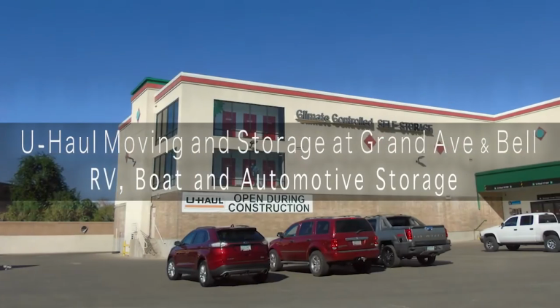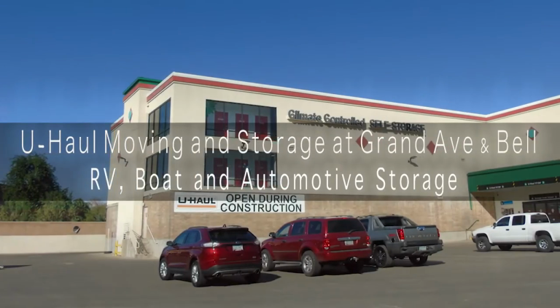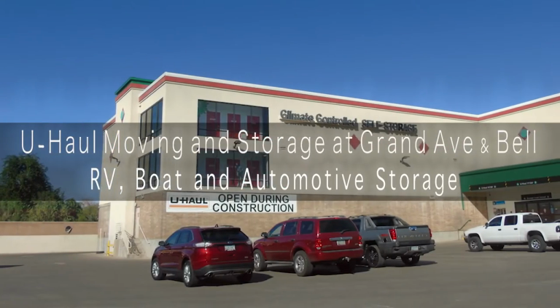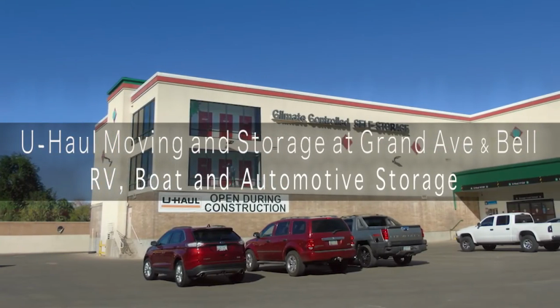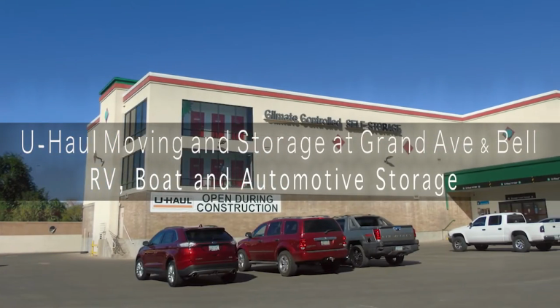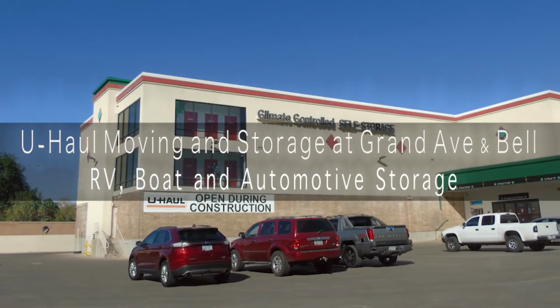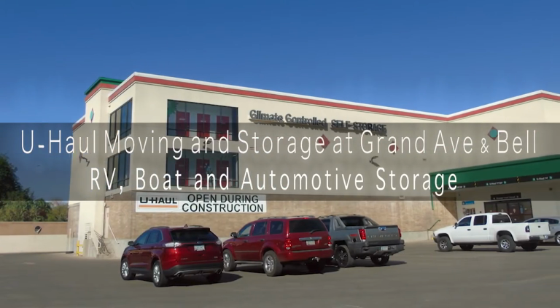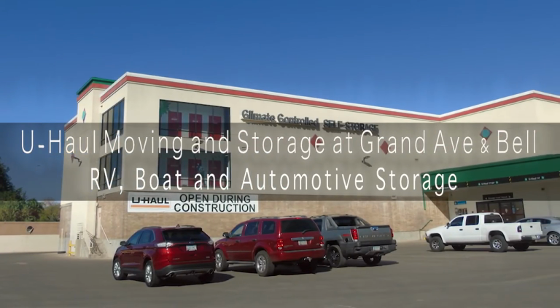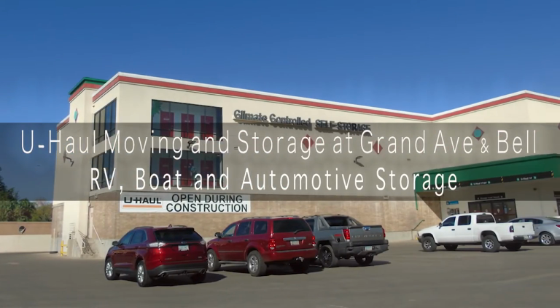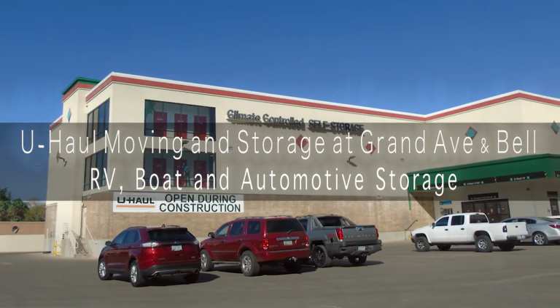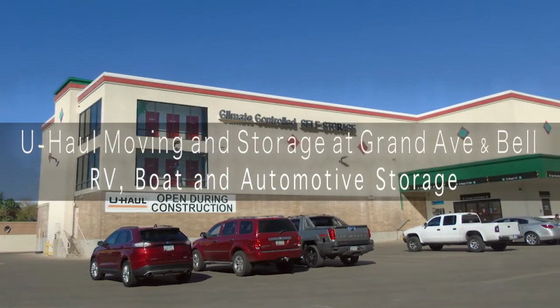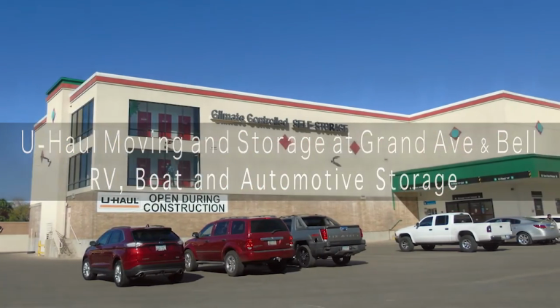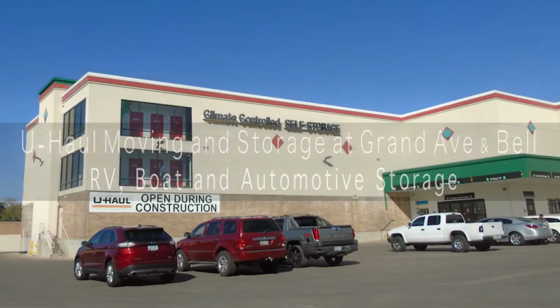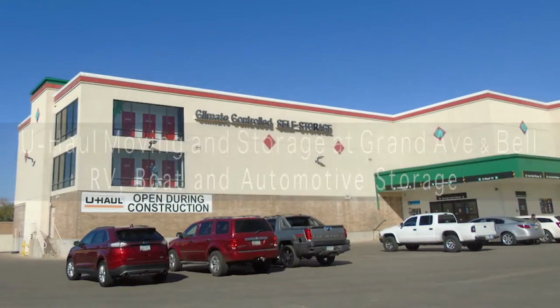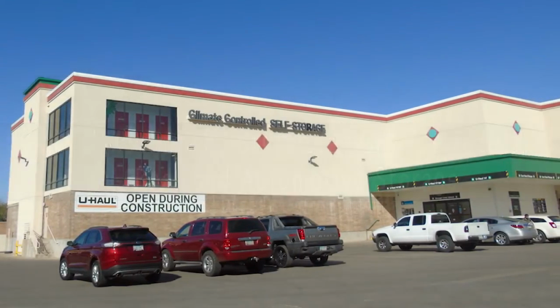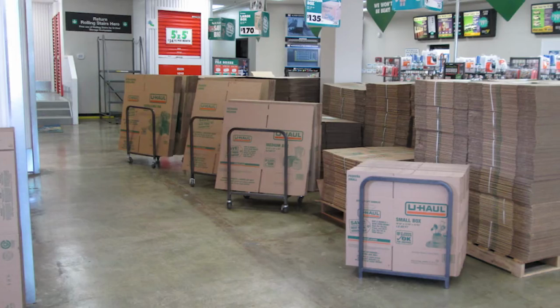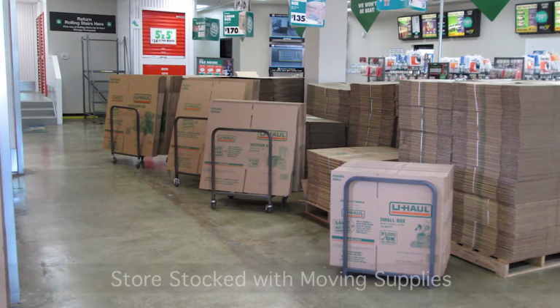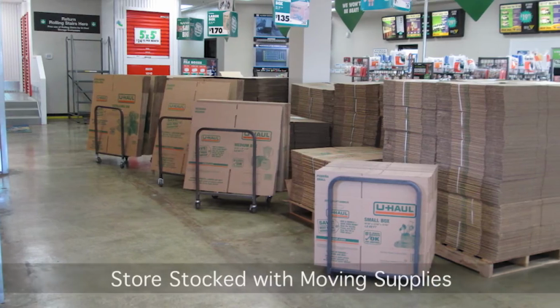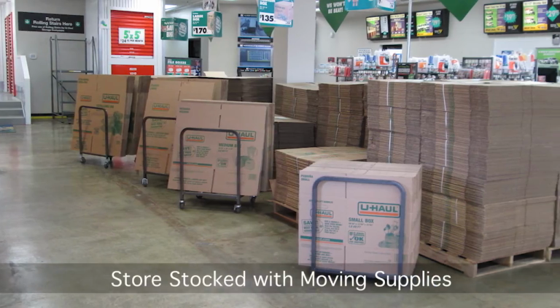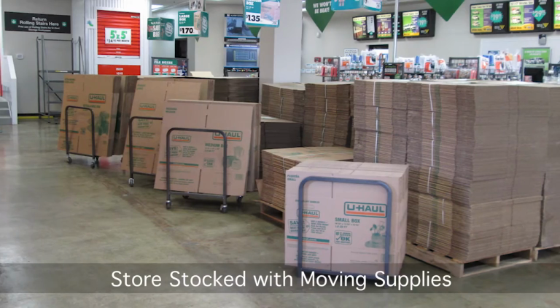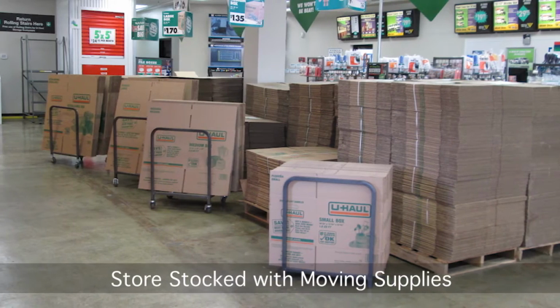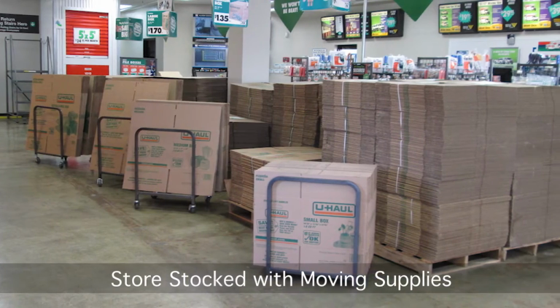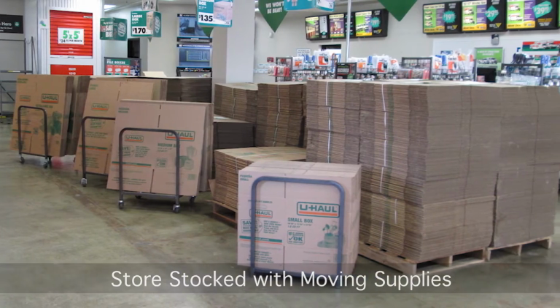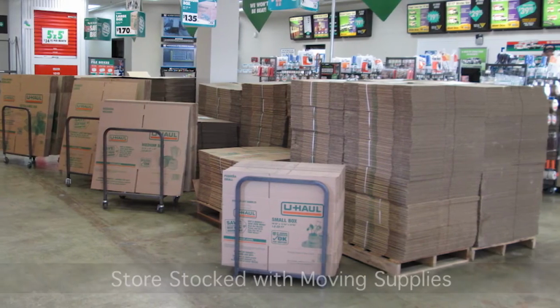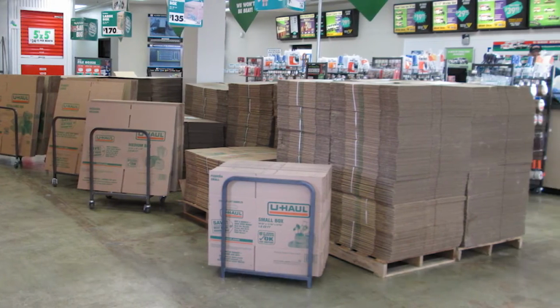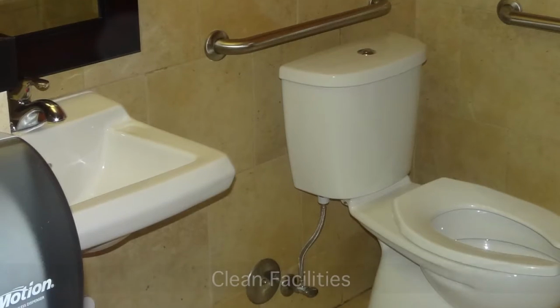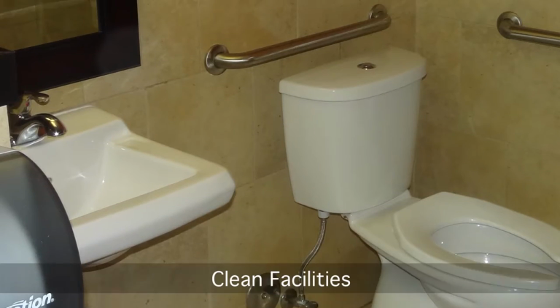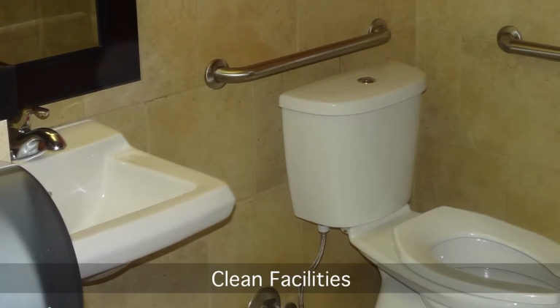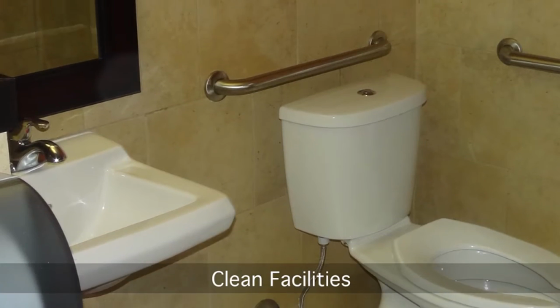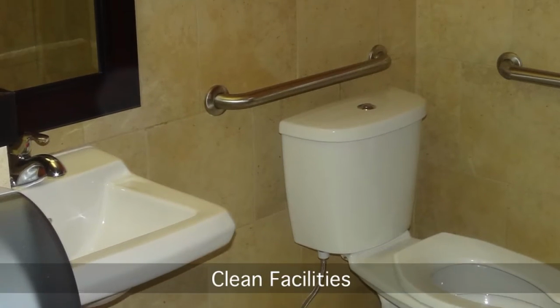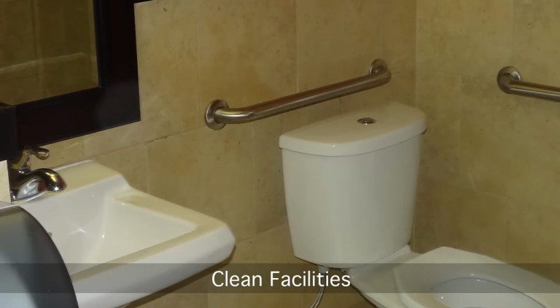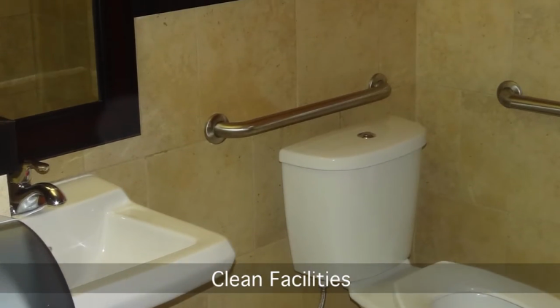U-Haul Moving and Storage at Grand Avenue and Bell Road has everything to fulfill your moving and storage needs, including clean restroom facilities.